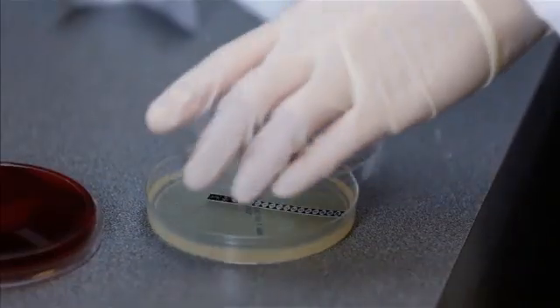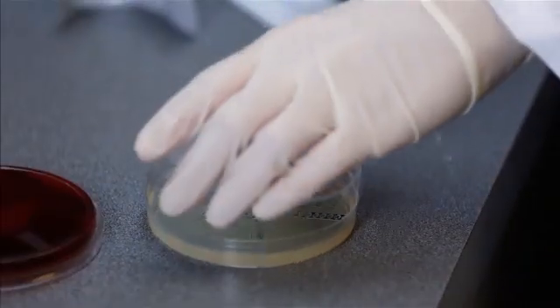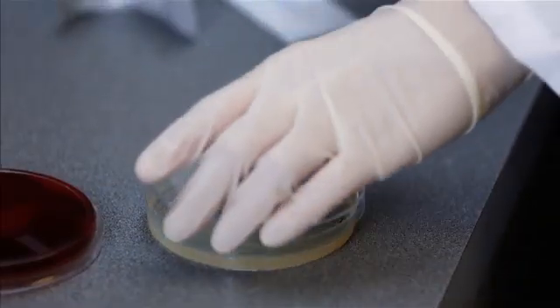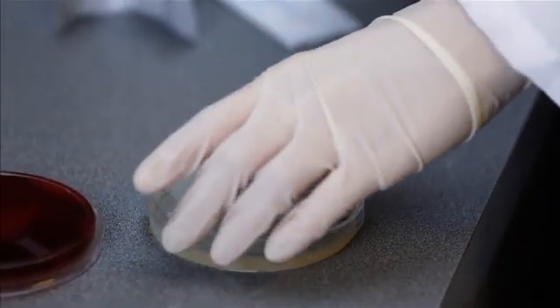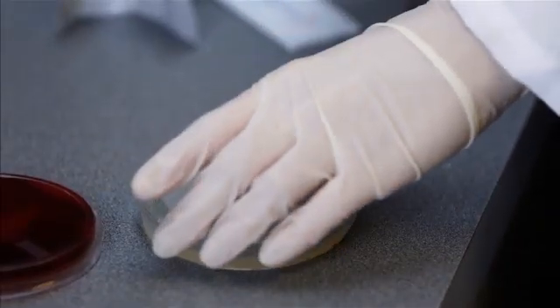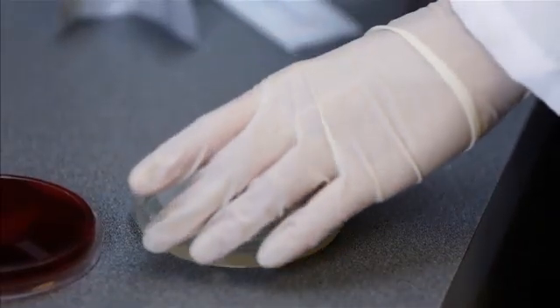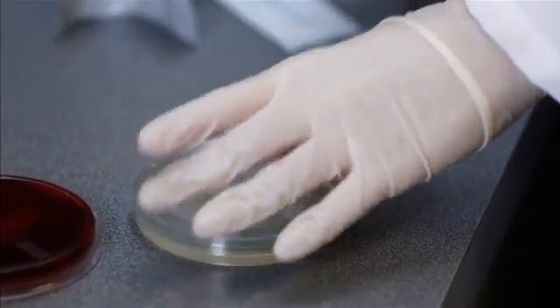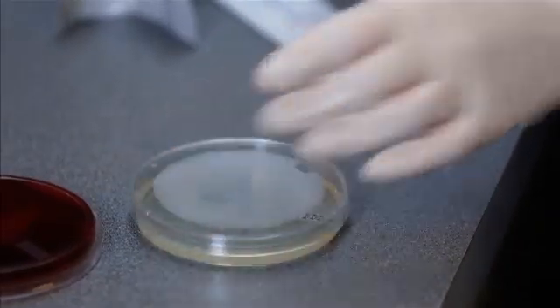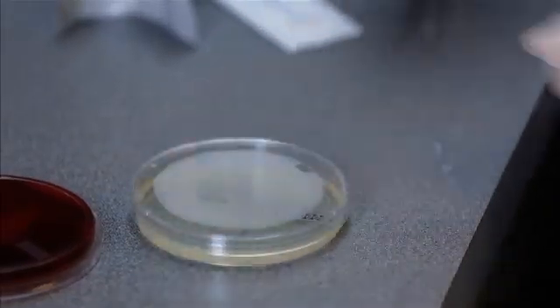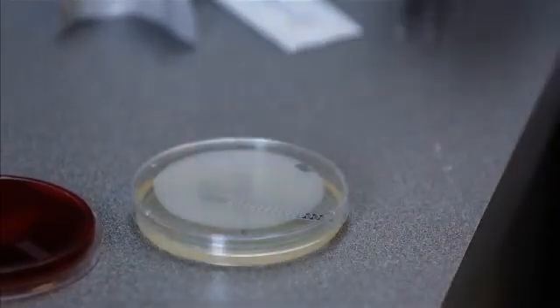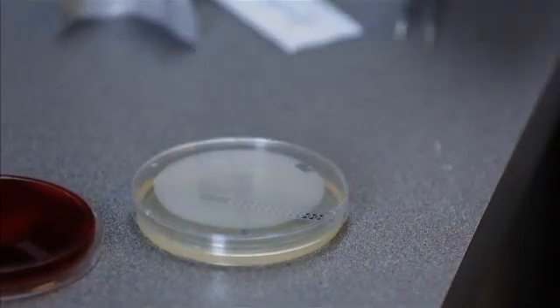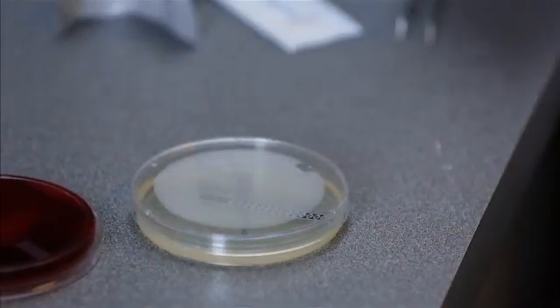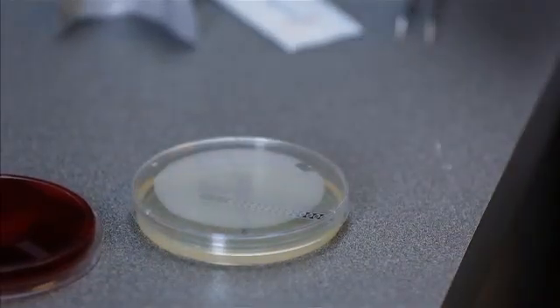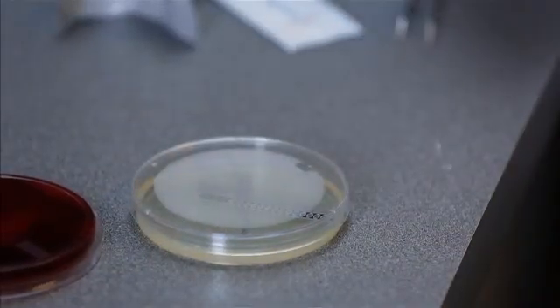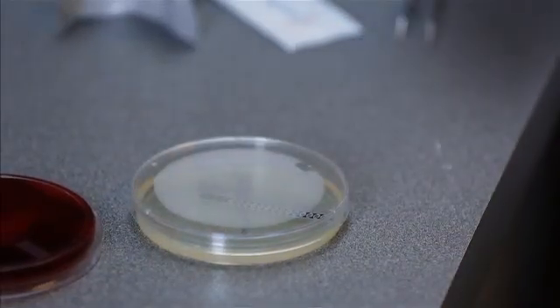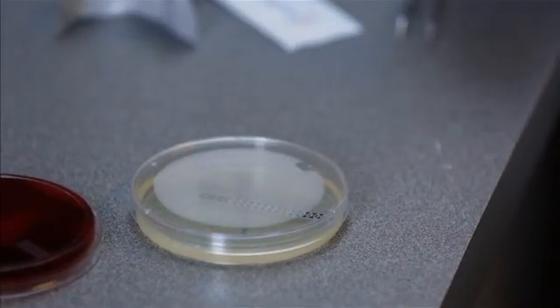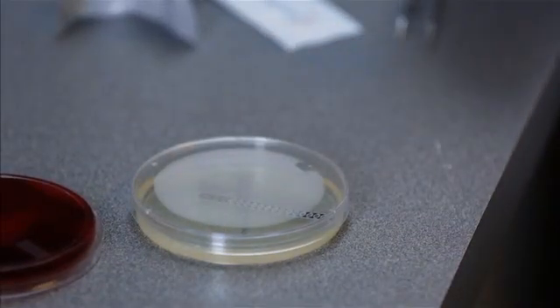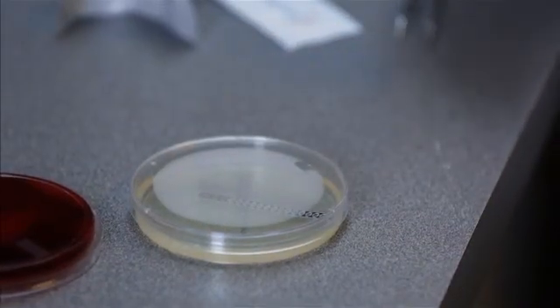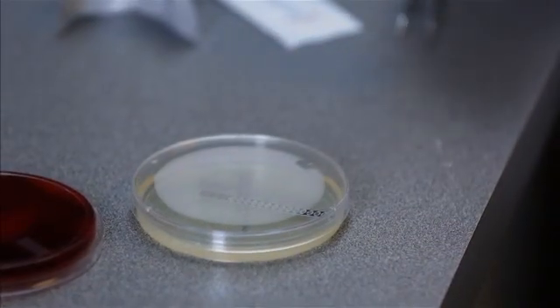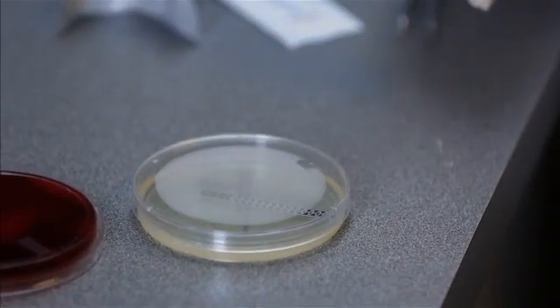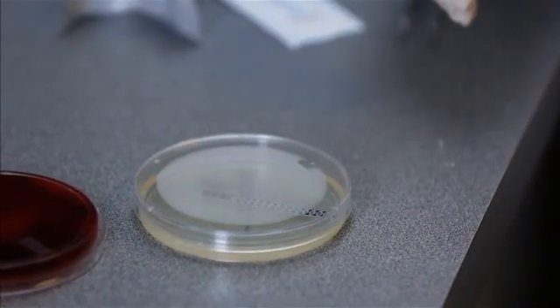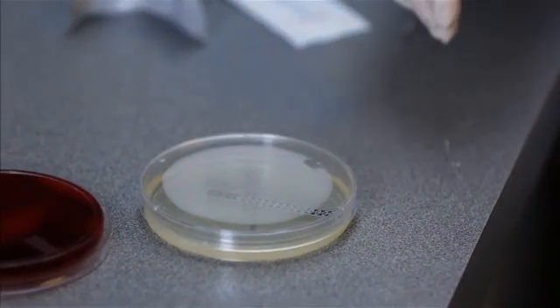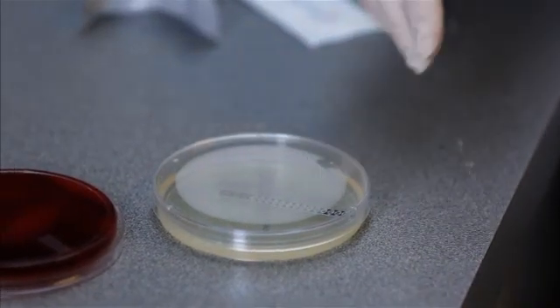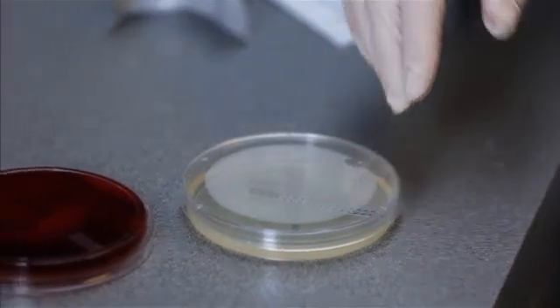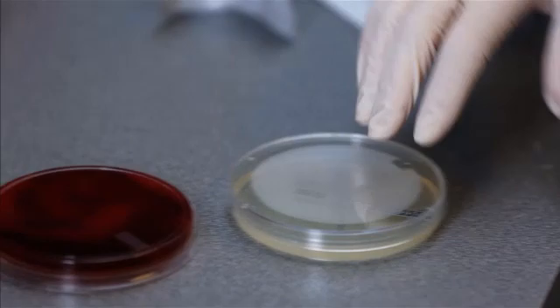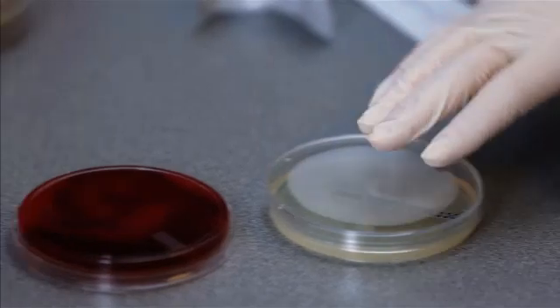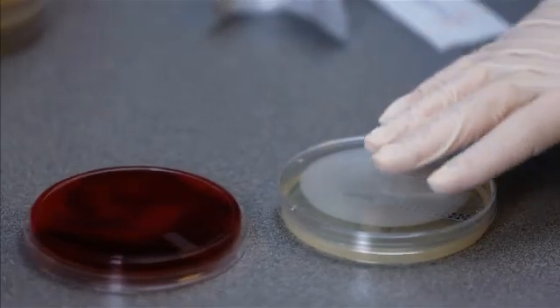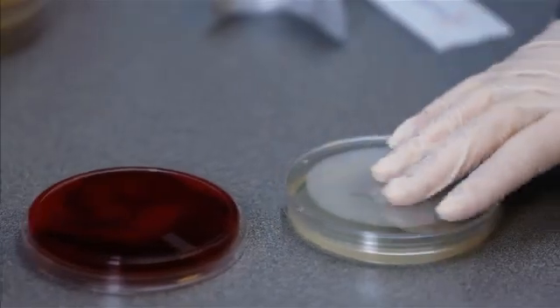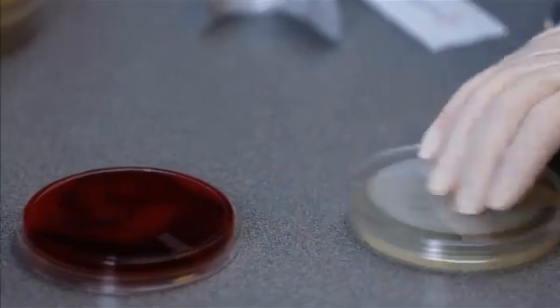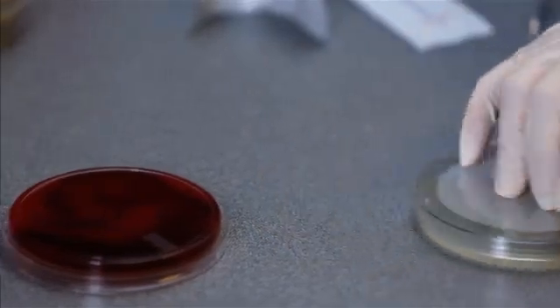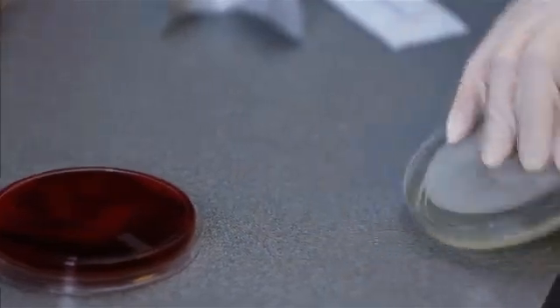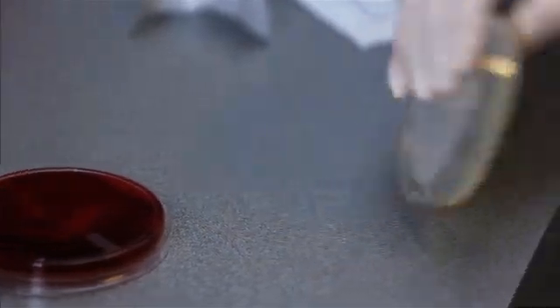Incubate plates in an inverted position to prevent the formation of condensation on the agar surface.